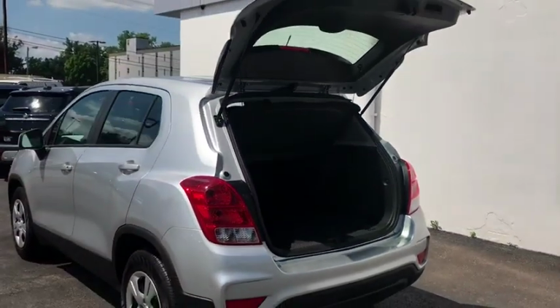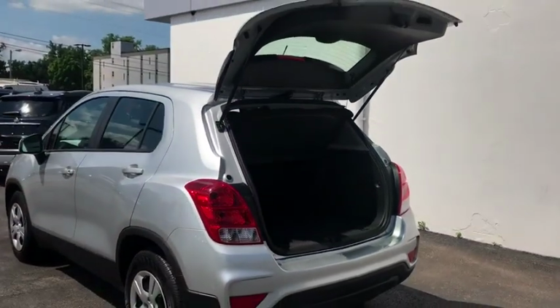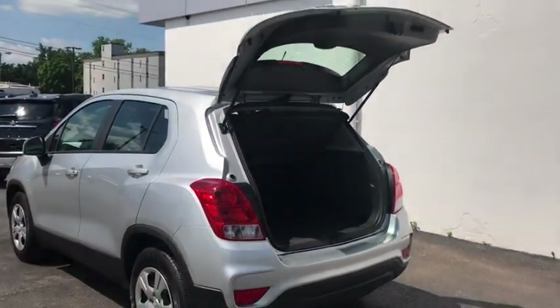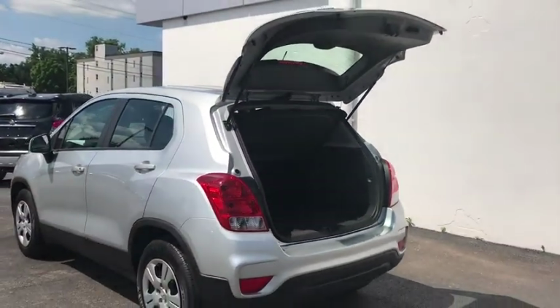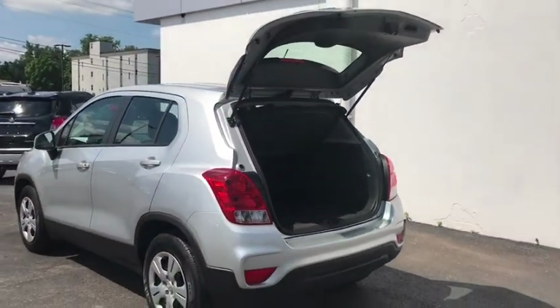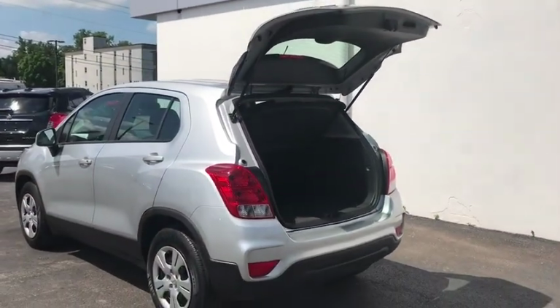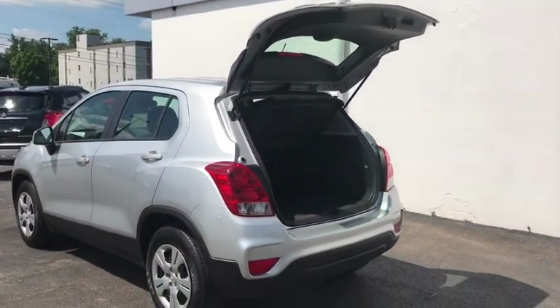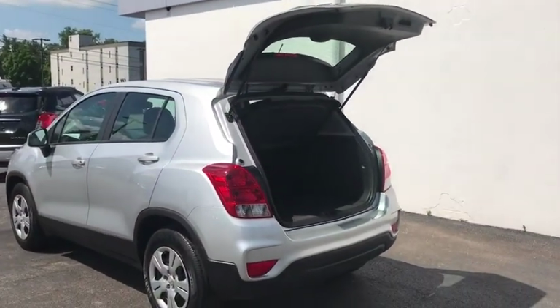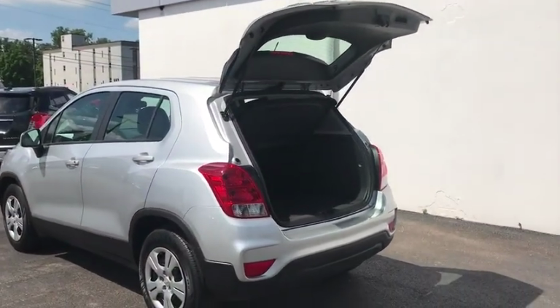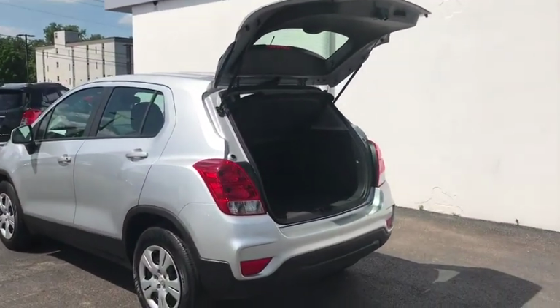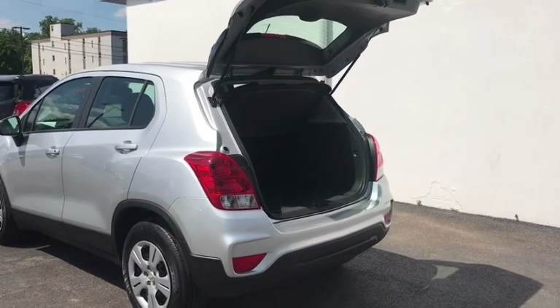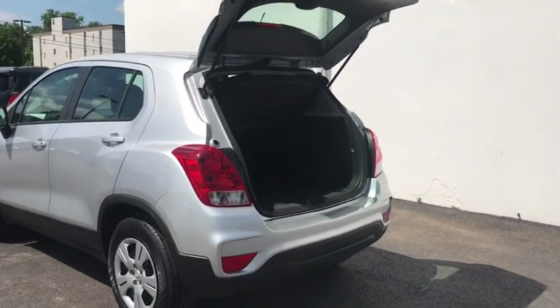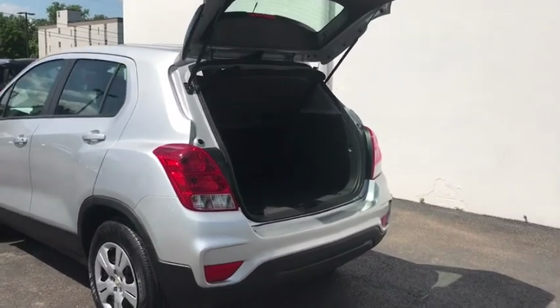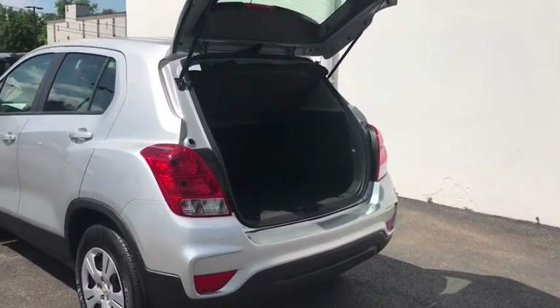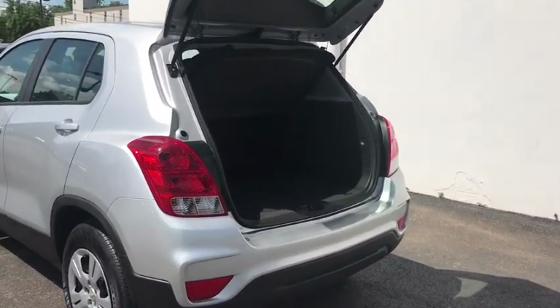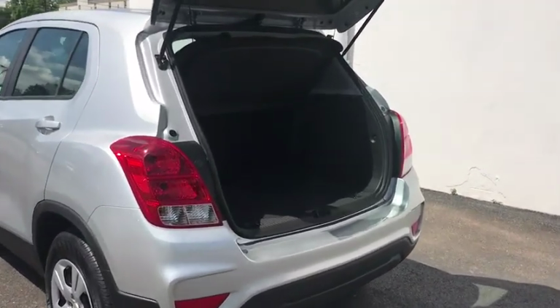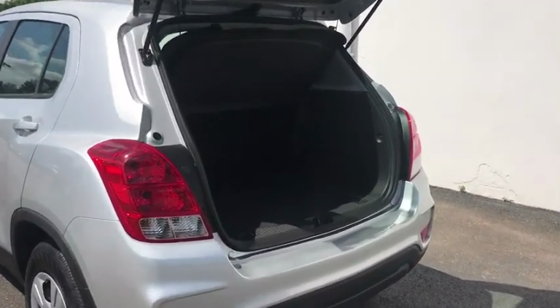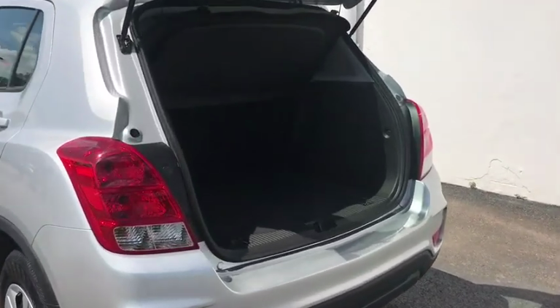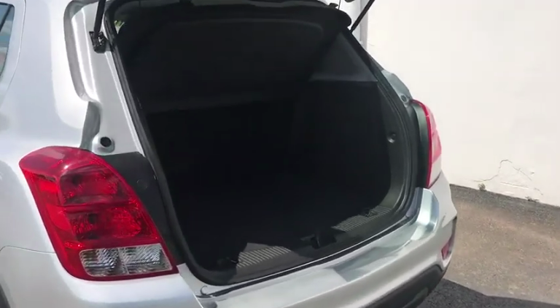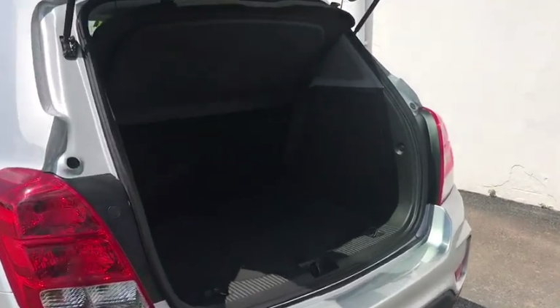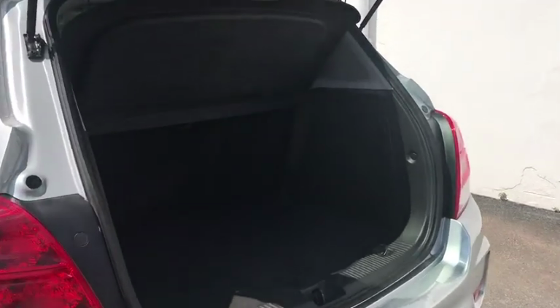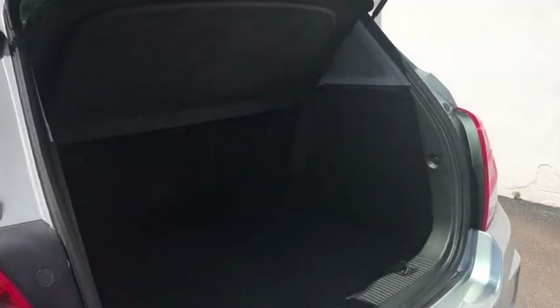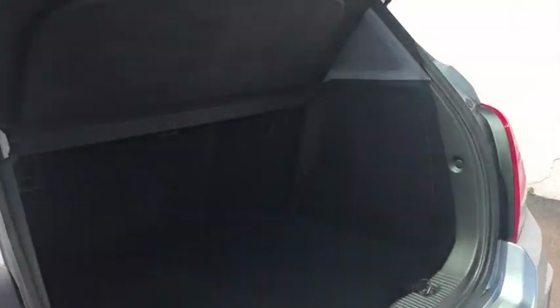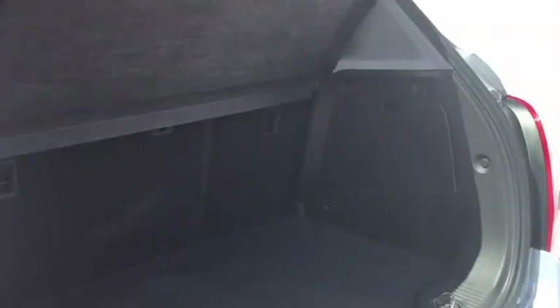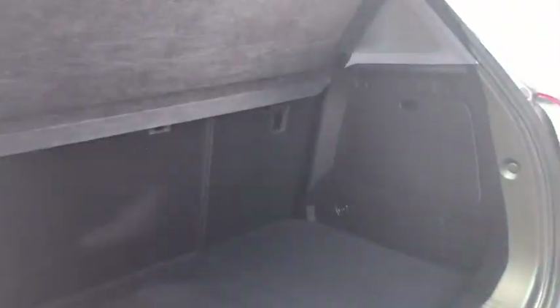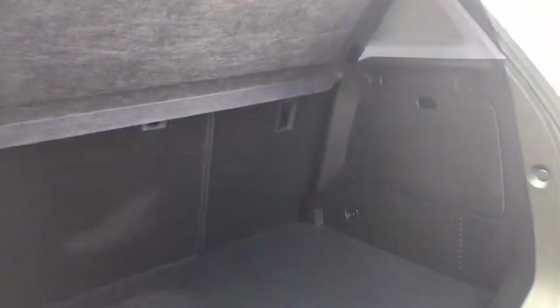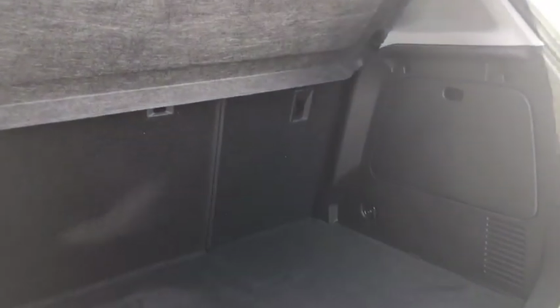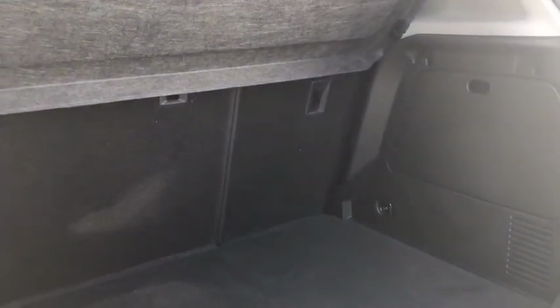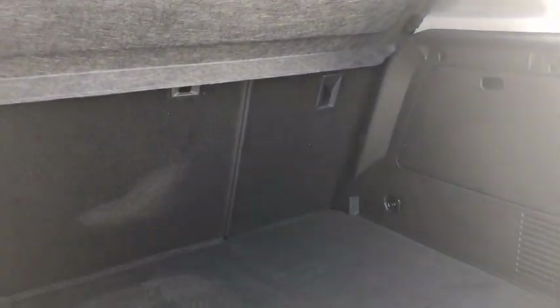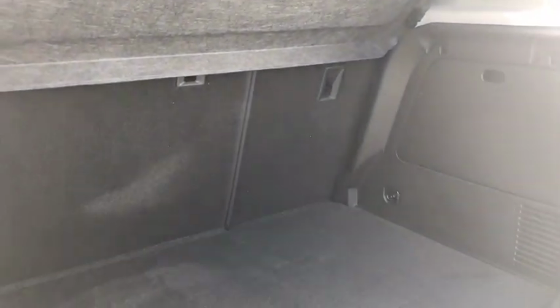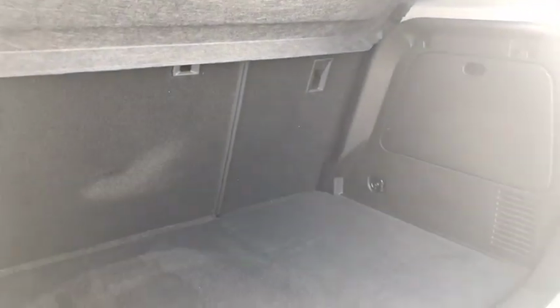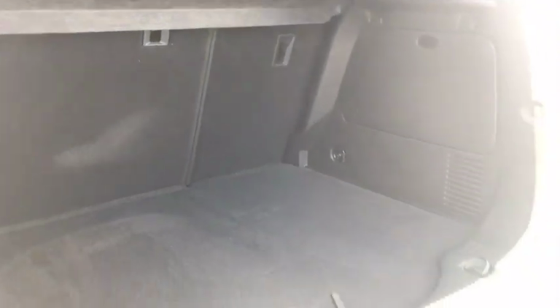MP3 player, power windows, child safety locks, passenger airbag. Your new ride is just a phone call away.